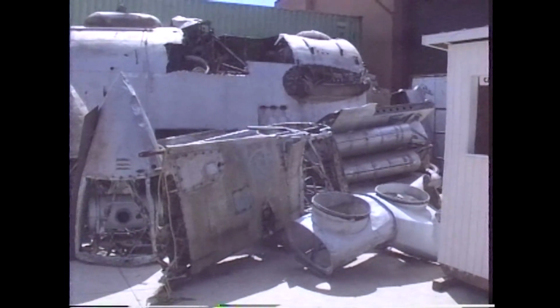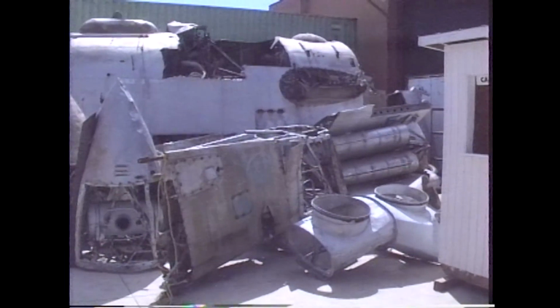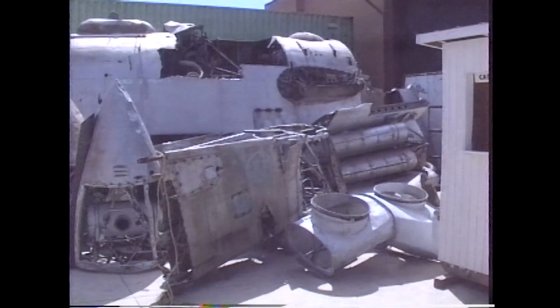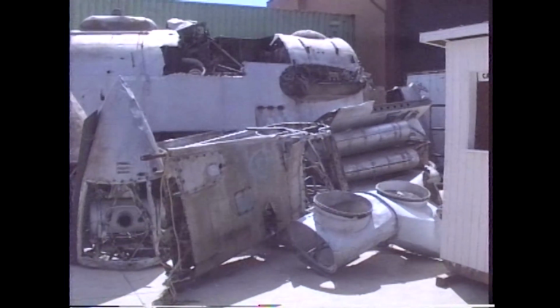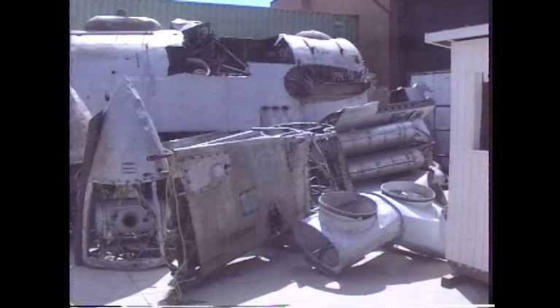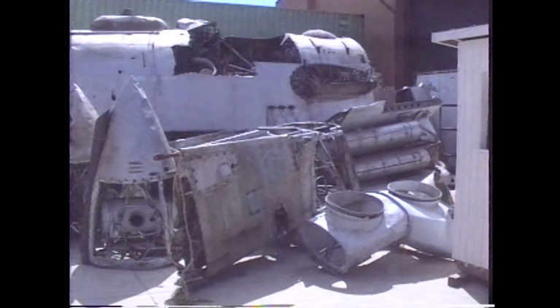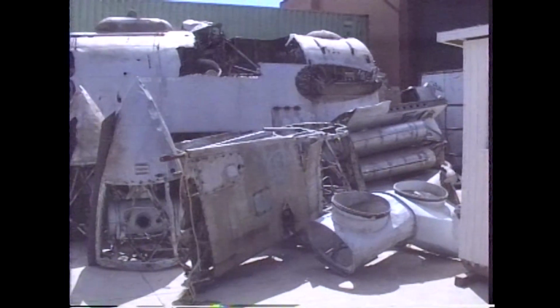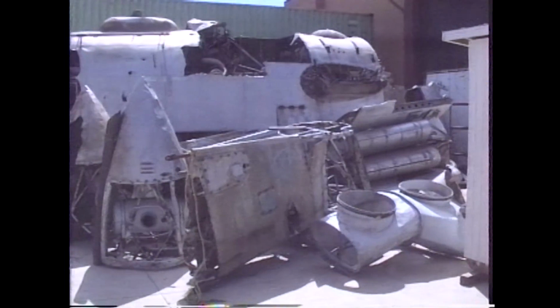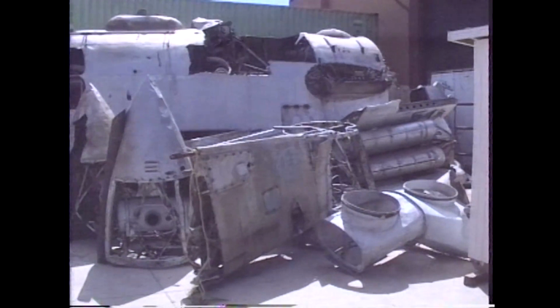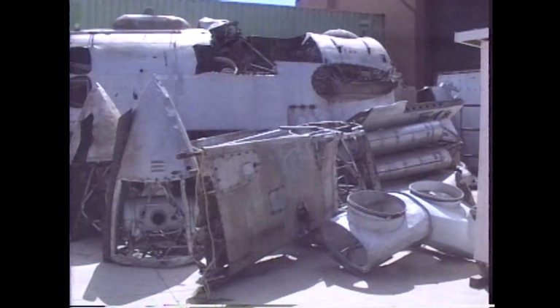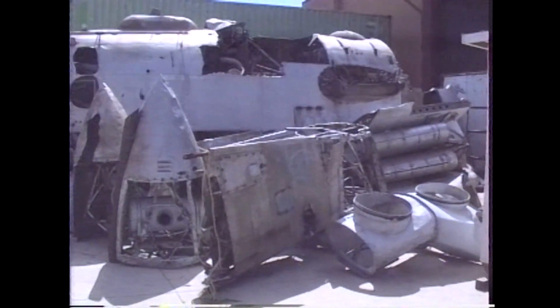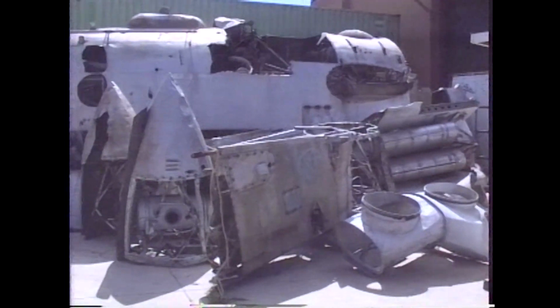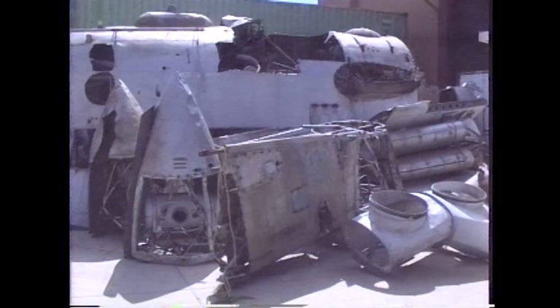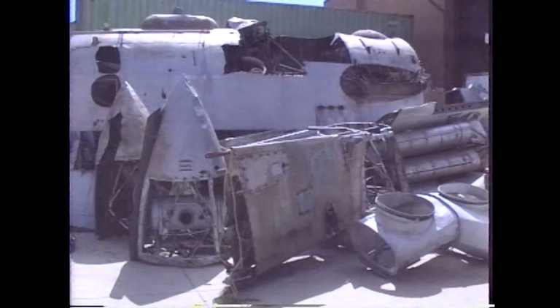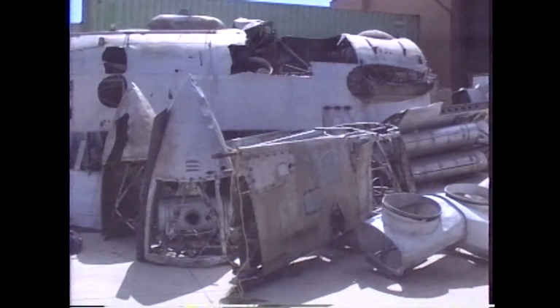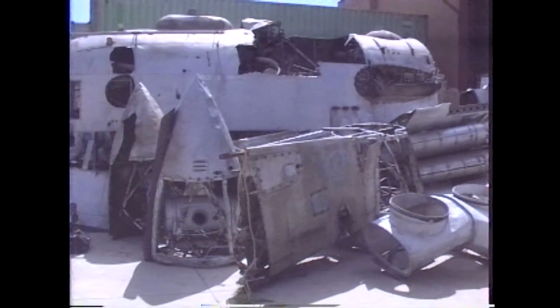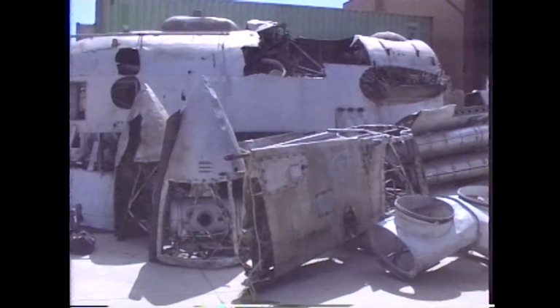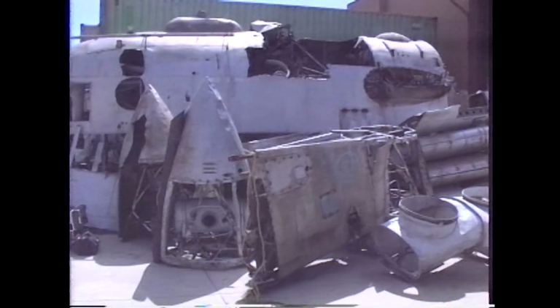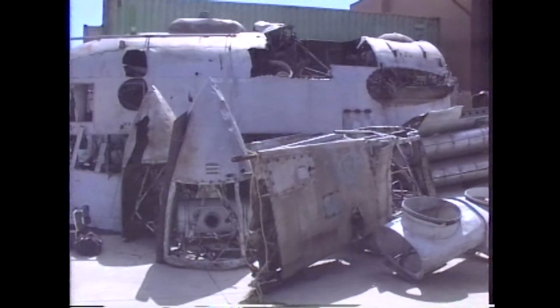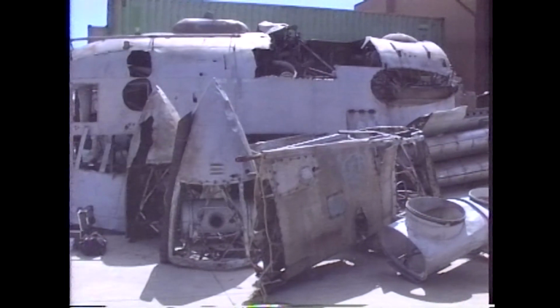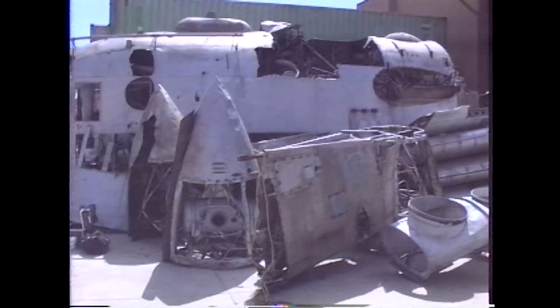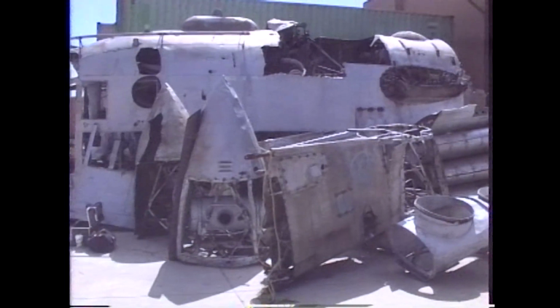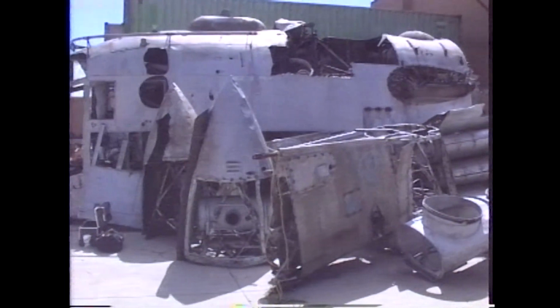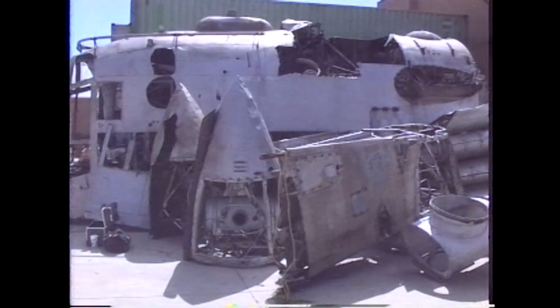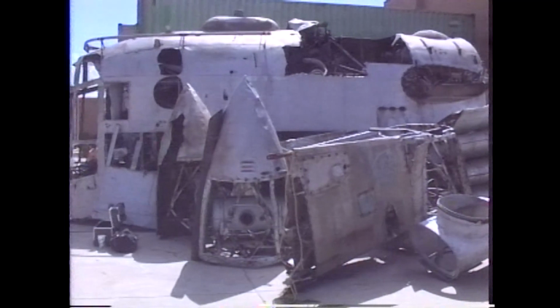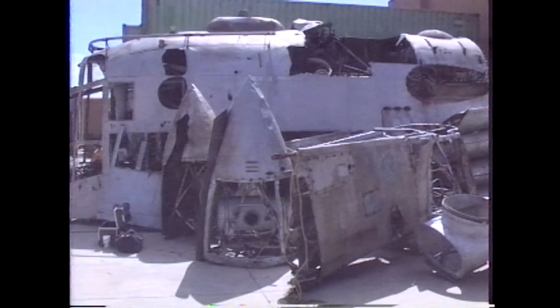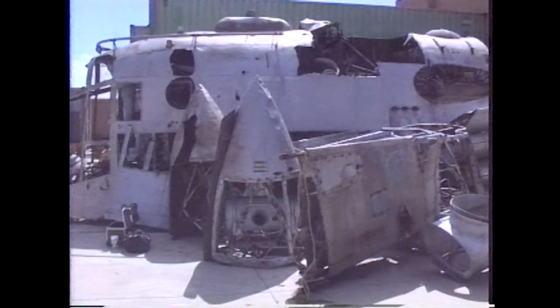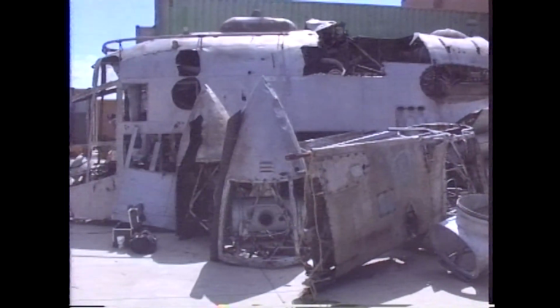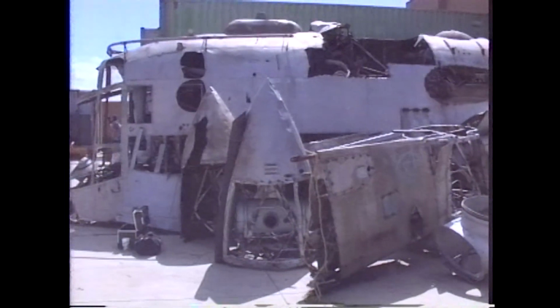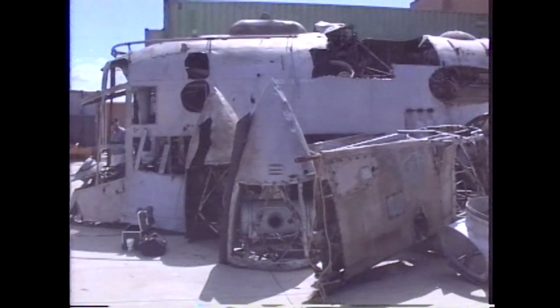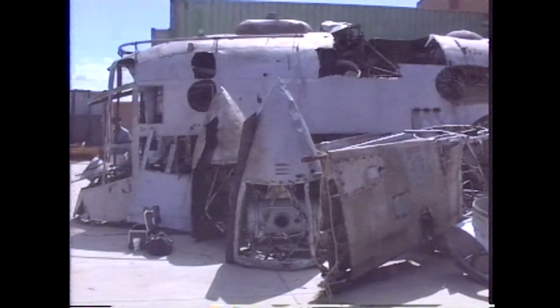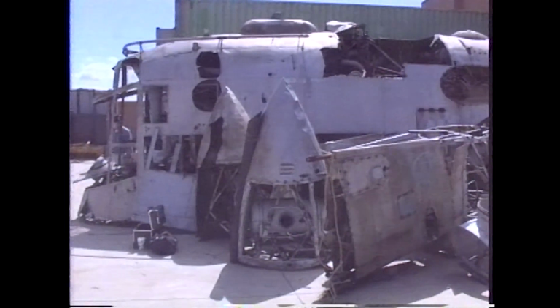The bow section of the 4K car was saved and was eventually donated to the Moffett Field Historical Society.